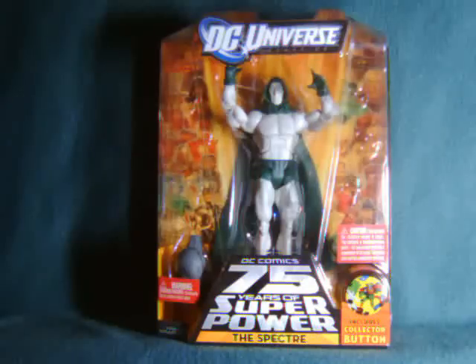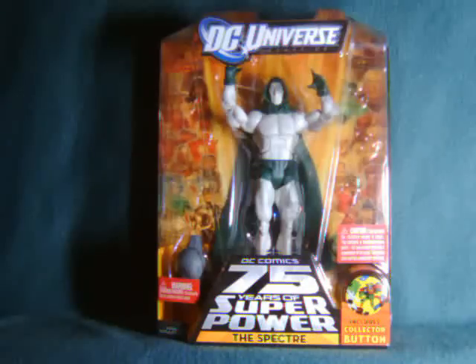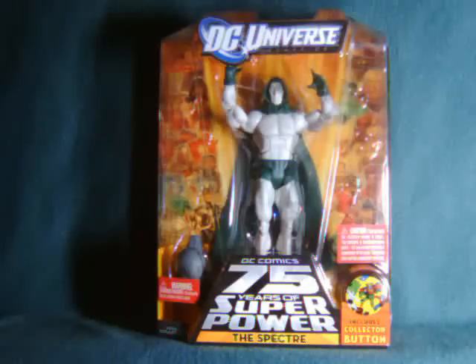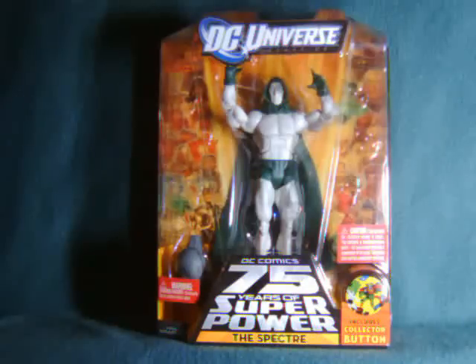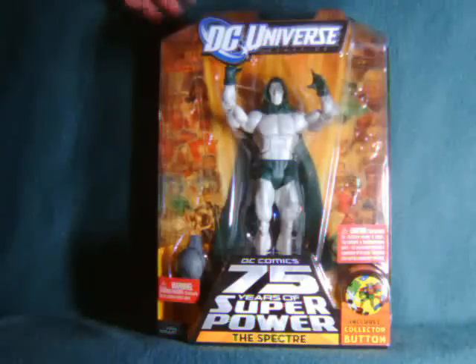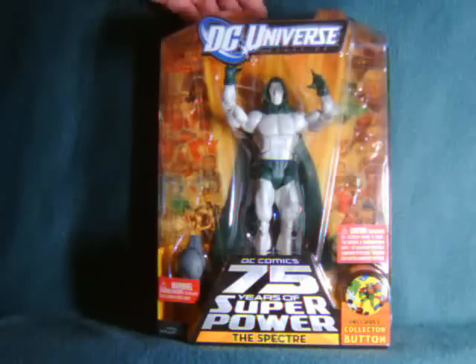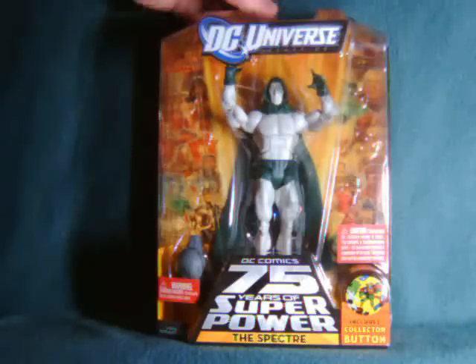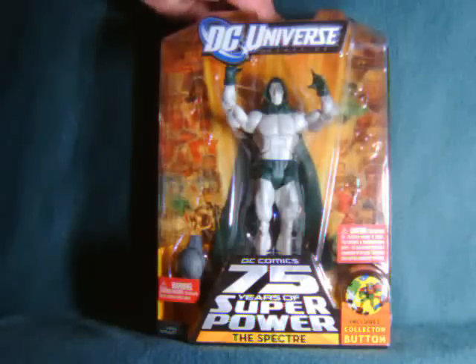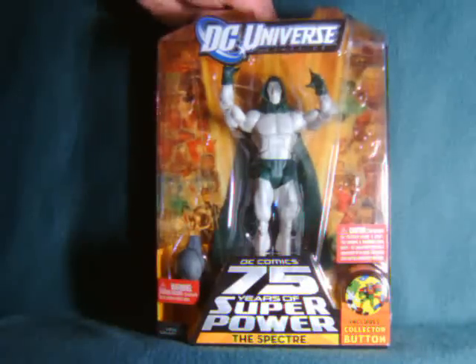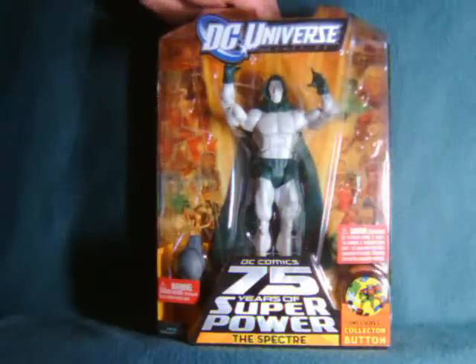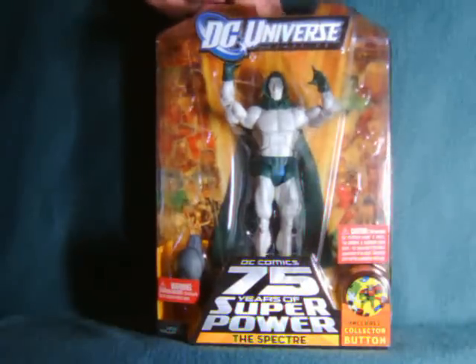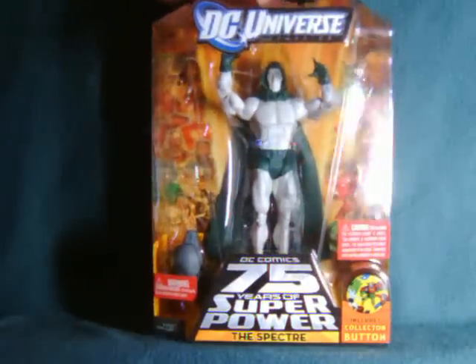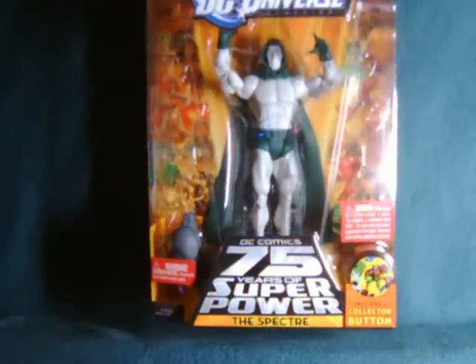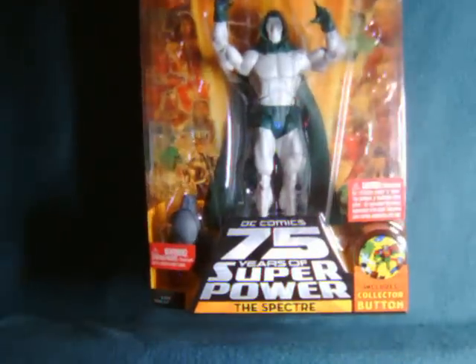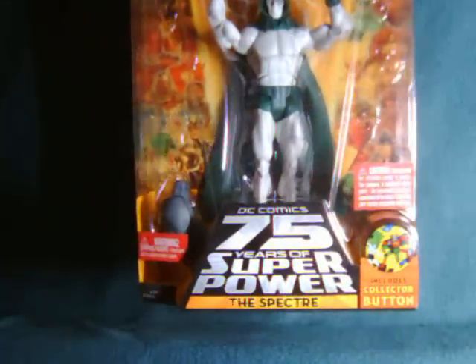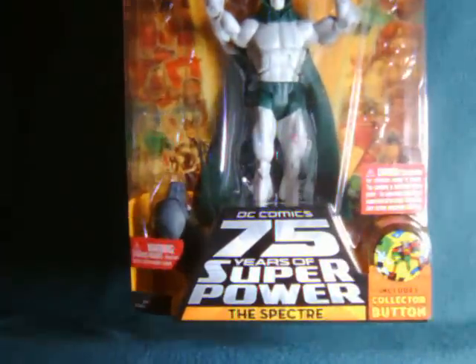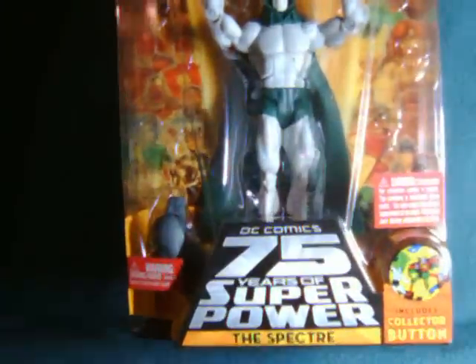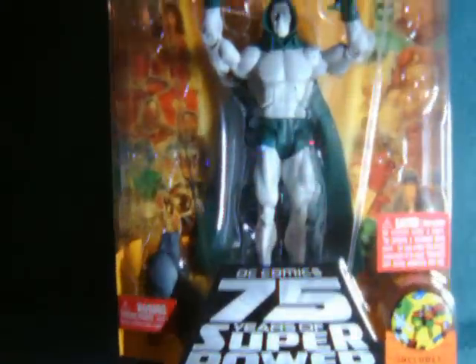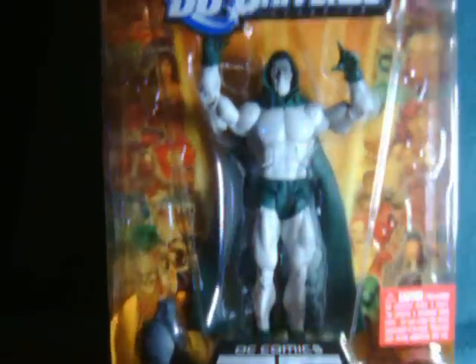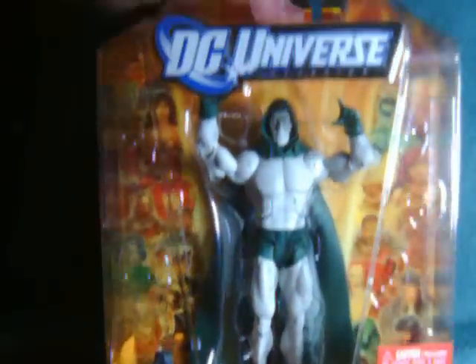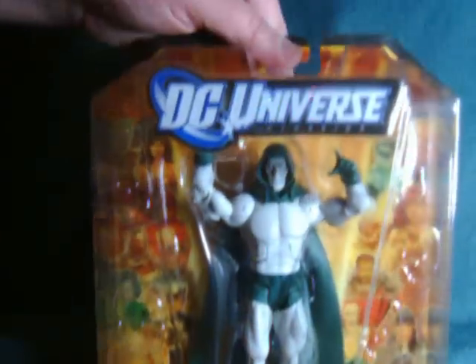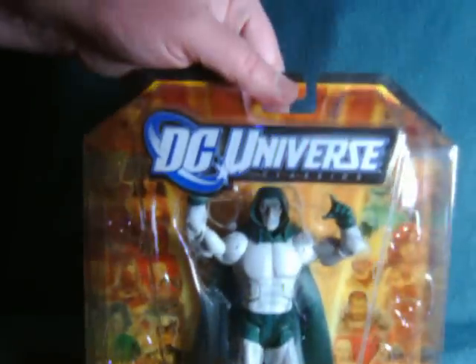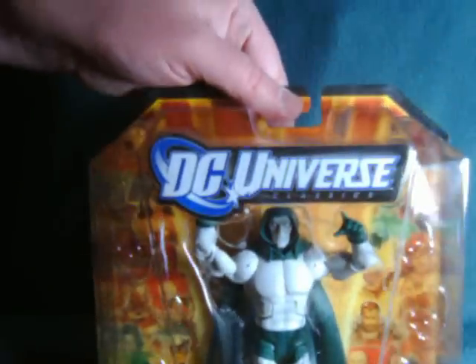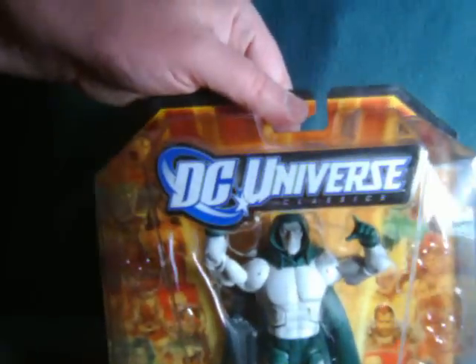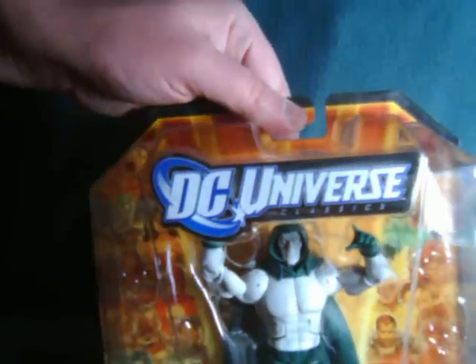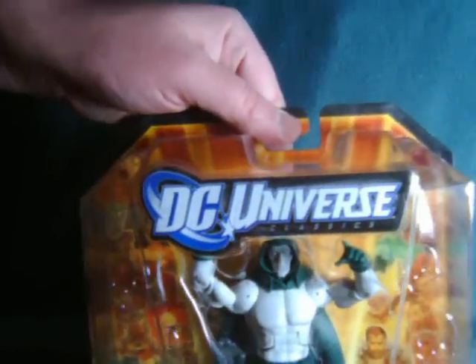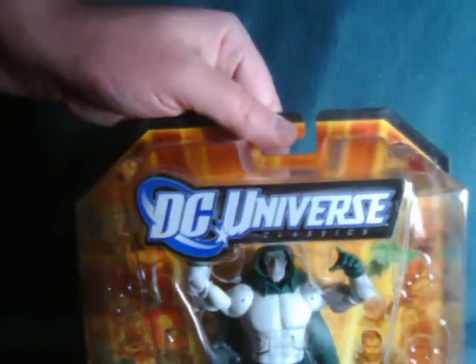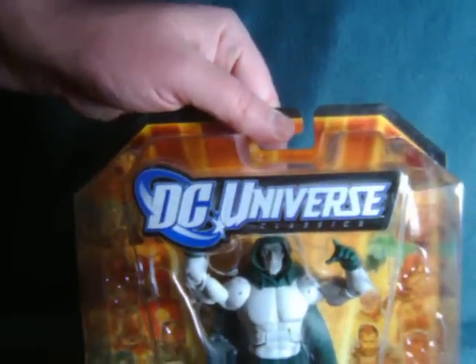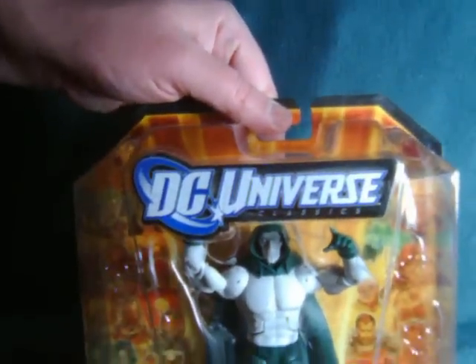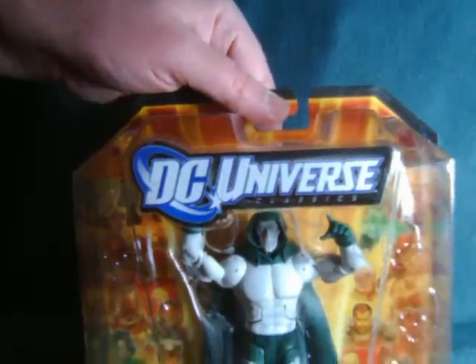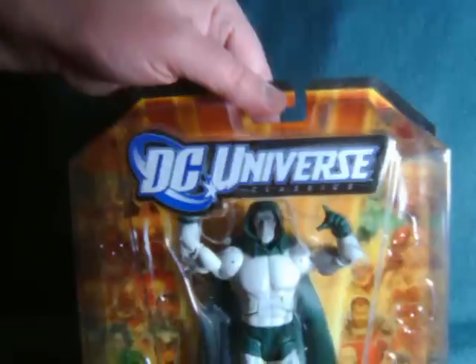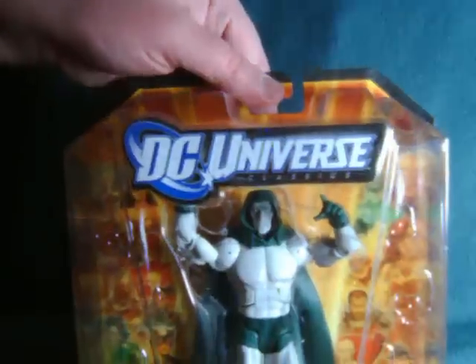Hello everyone. Watch This Review here with a look at the DC Universe Classics — The Spectre.